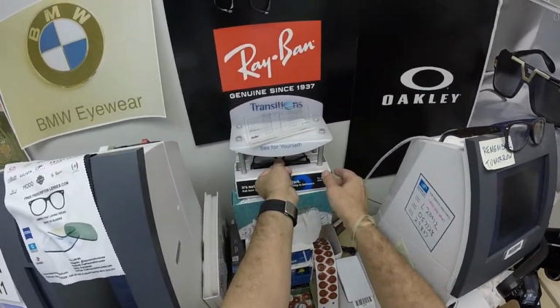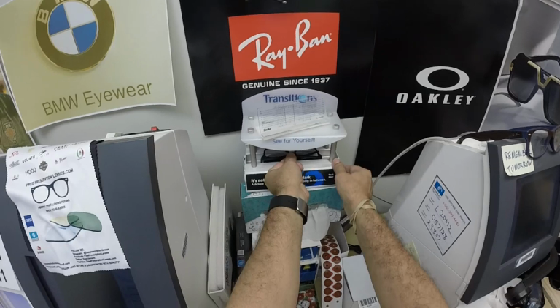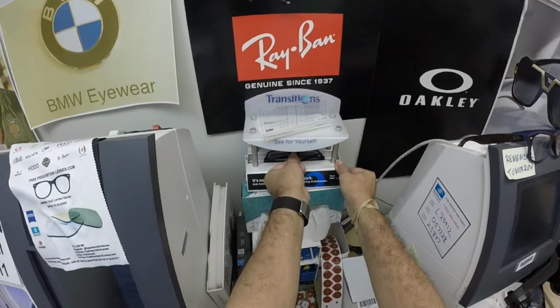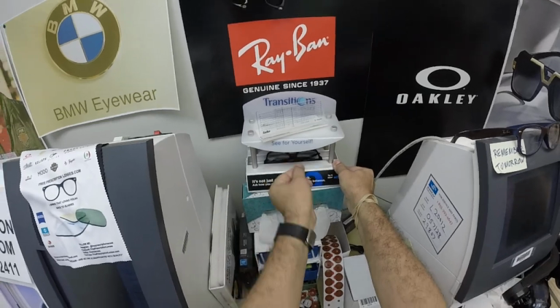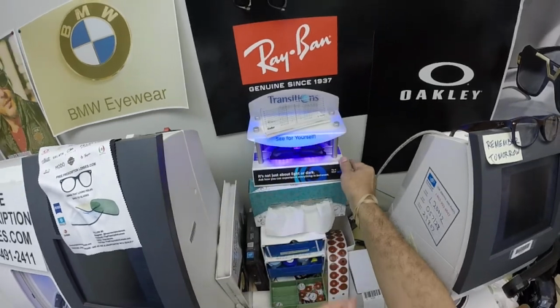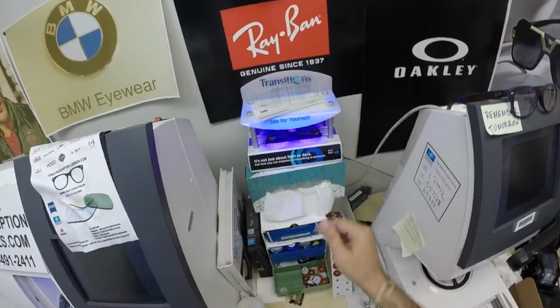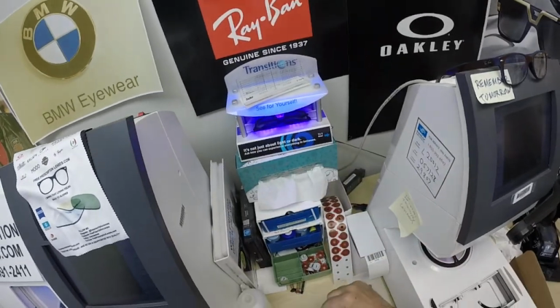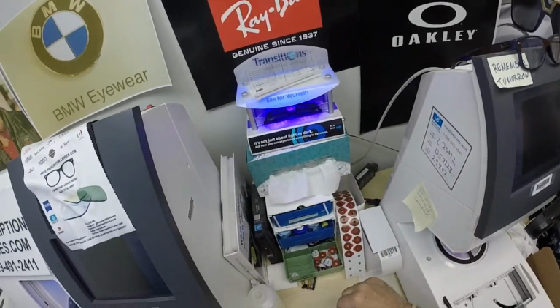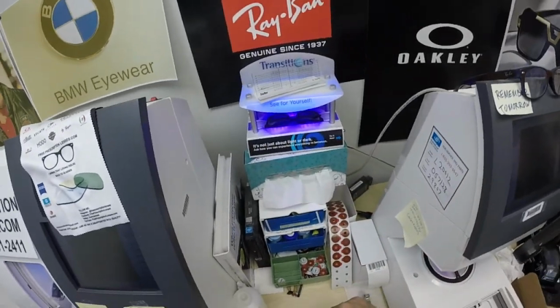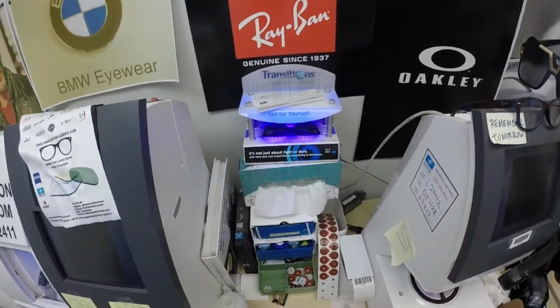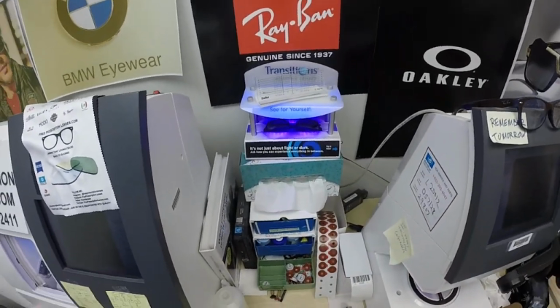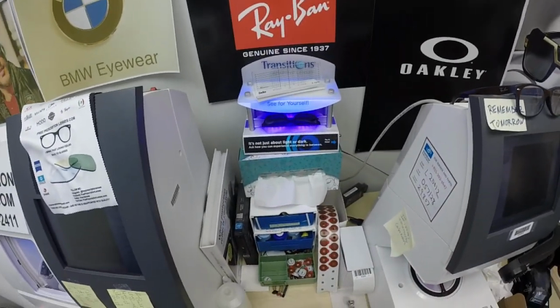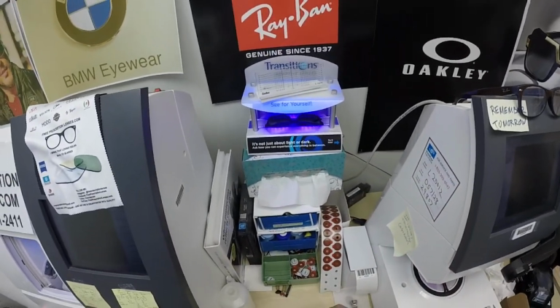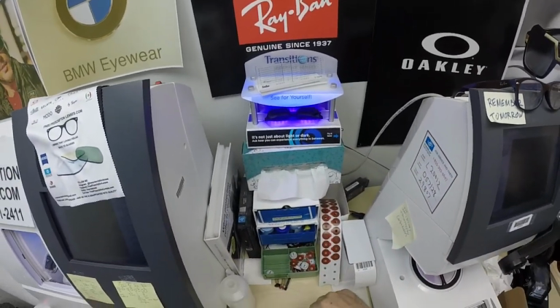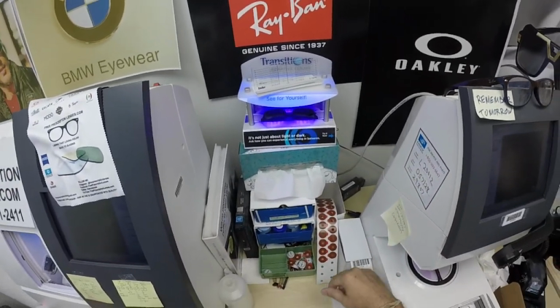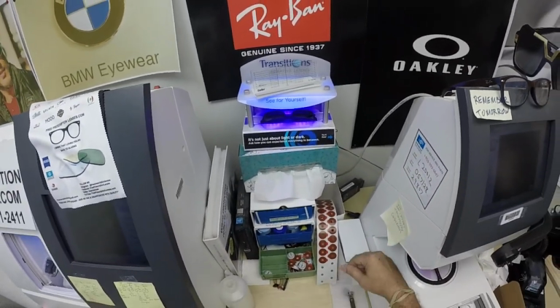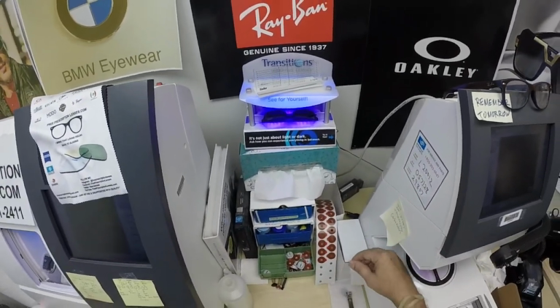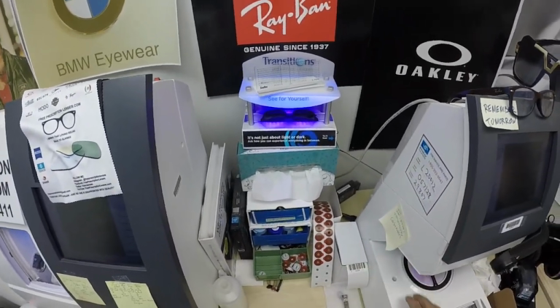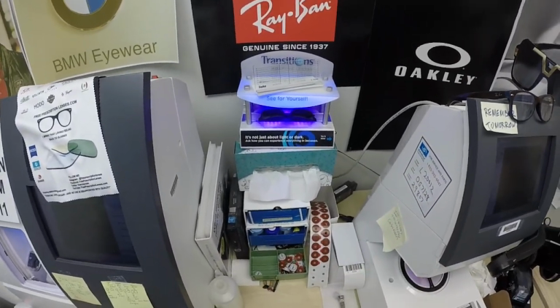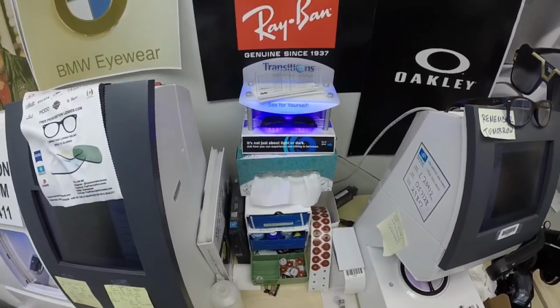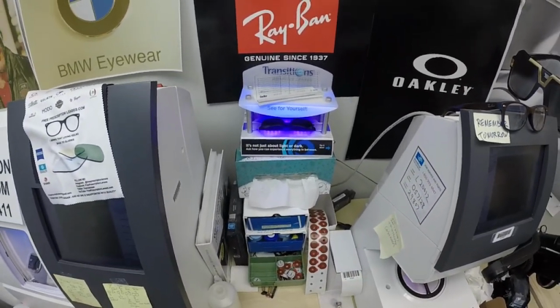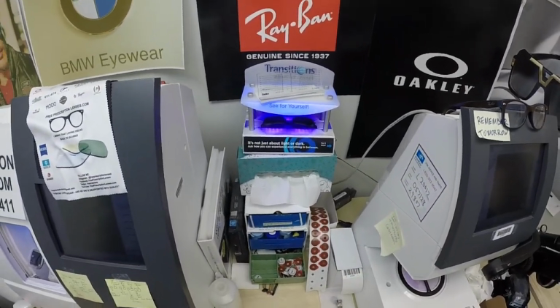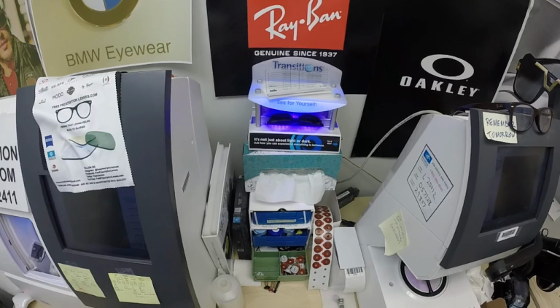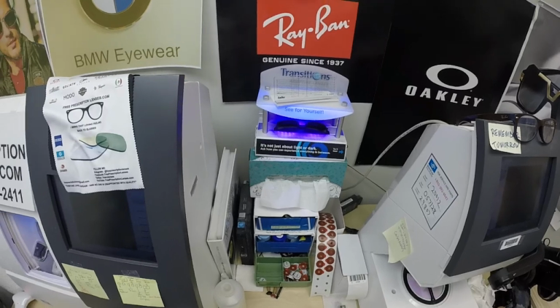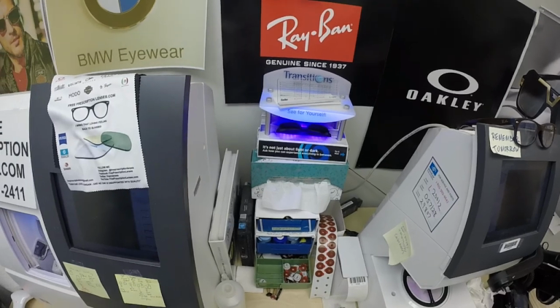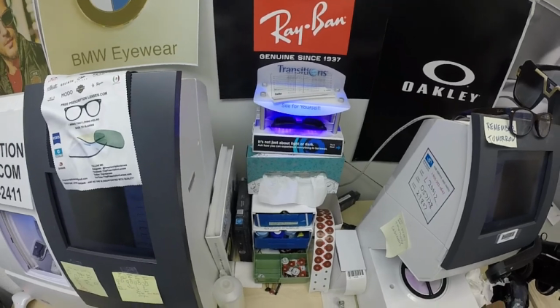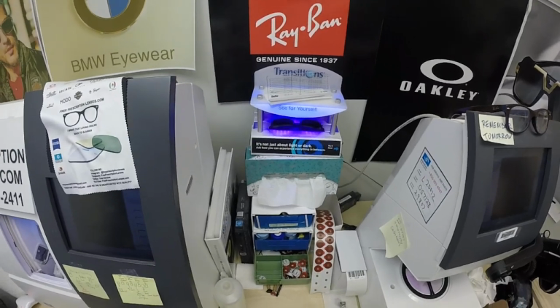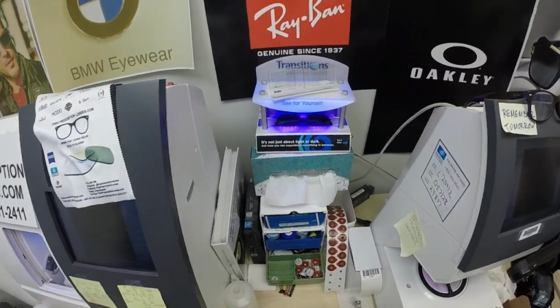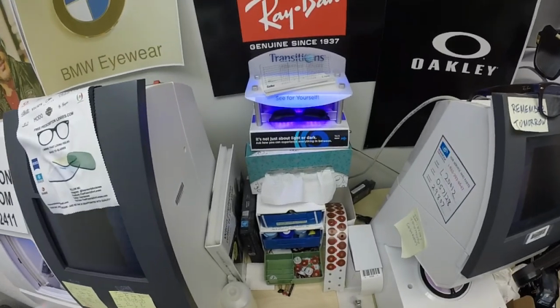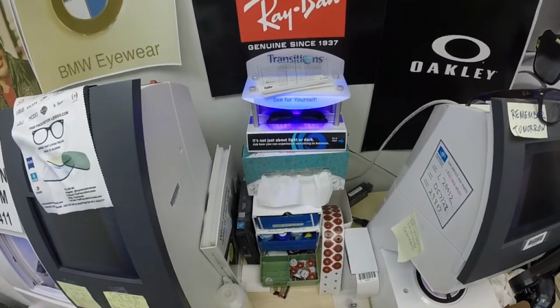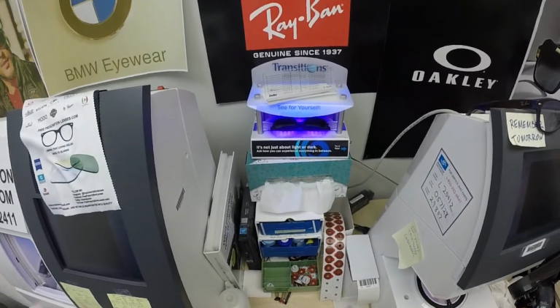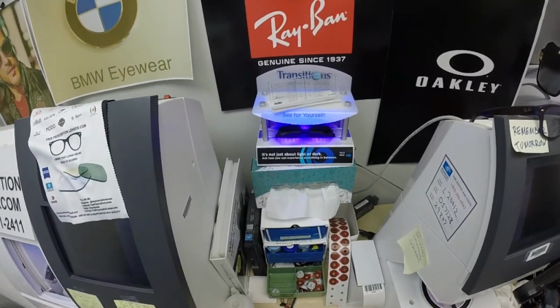As you can see, it takes about 30 to 45 seconds for the lenses to darken — a little bit longer when you come back inside, 45 seconds to a minute, maybe a minute fifteen.